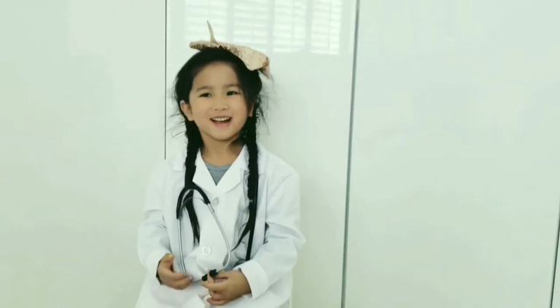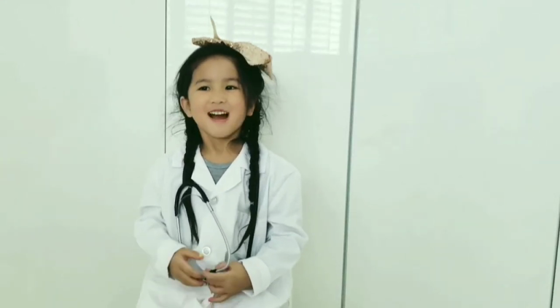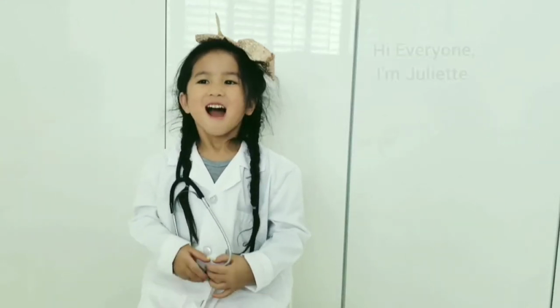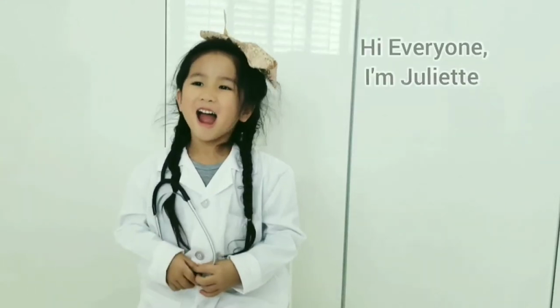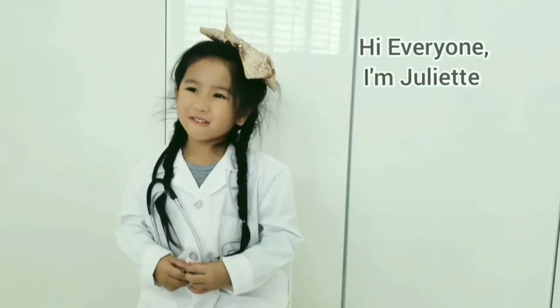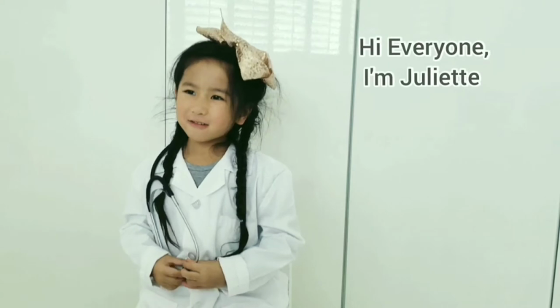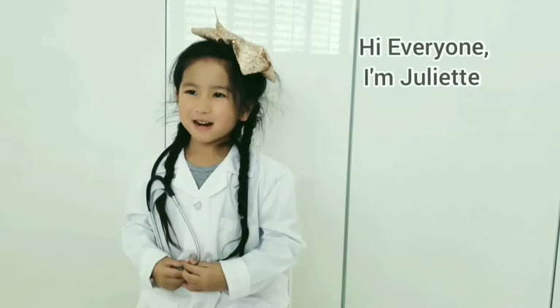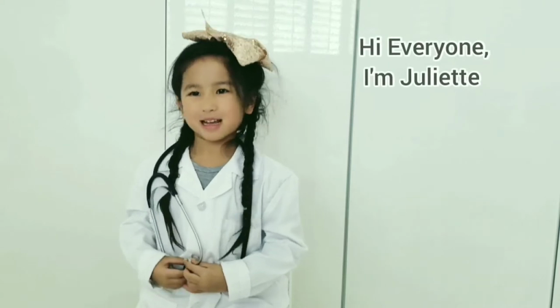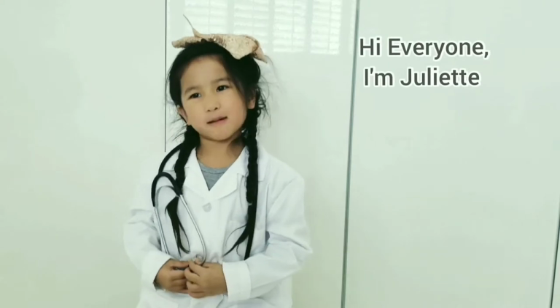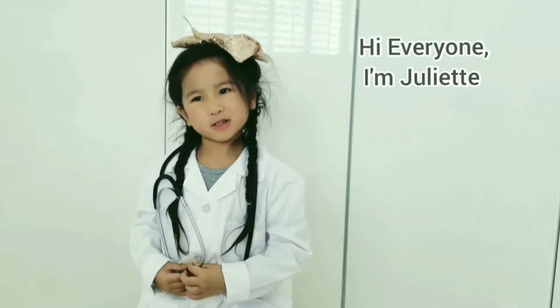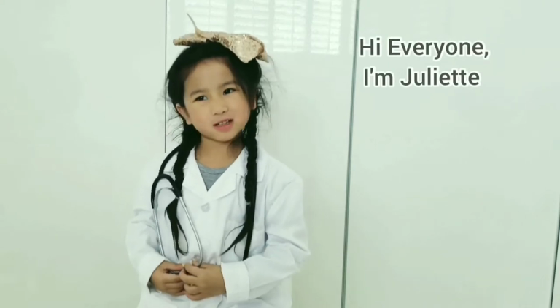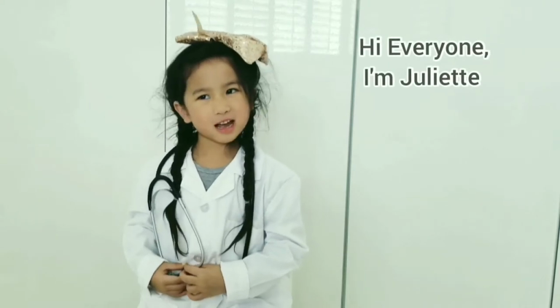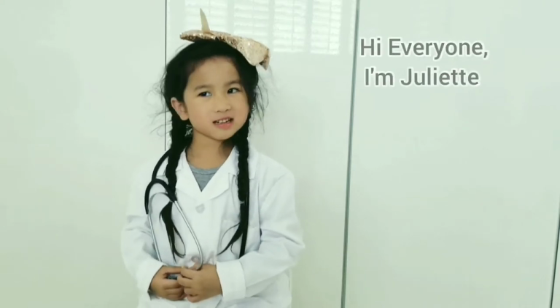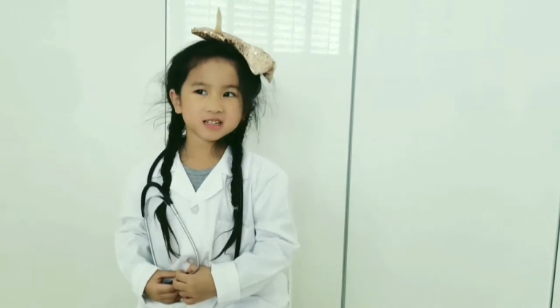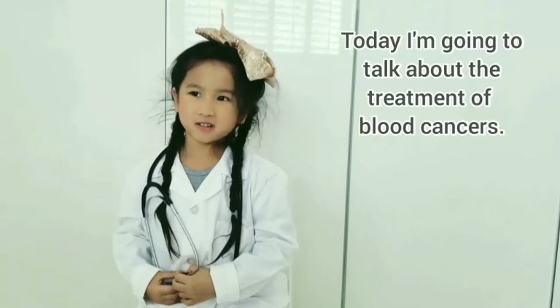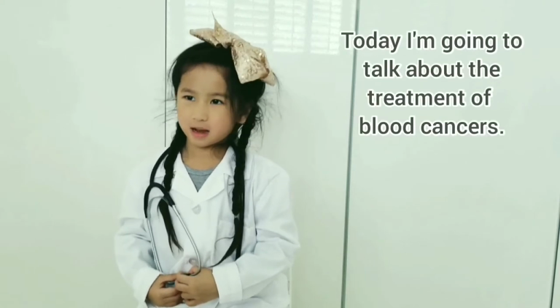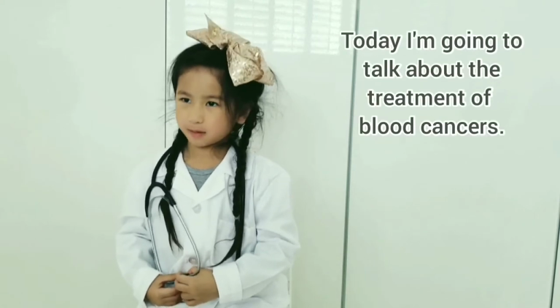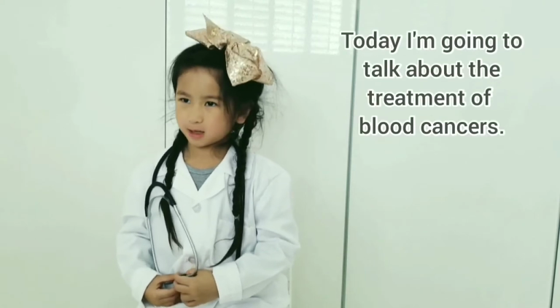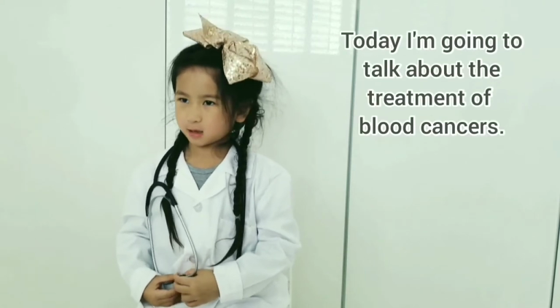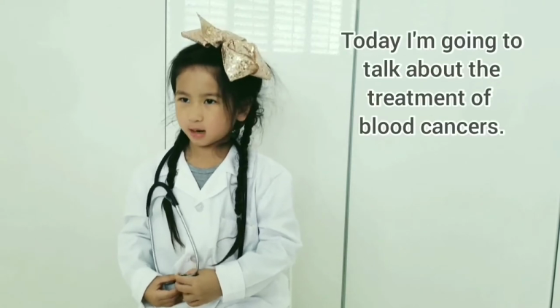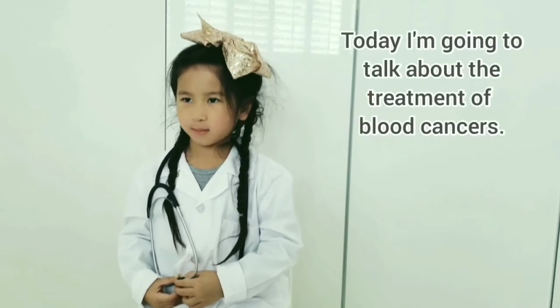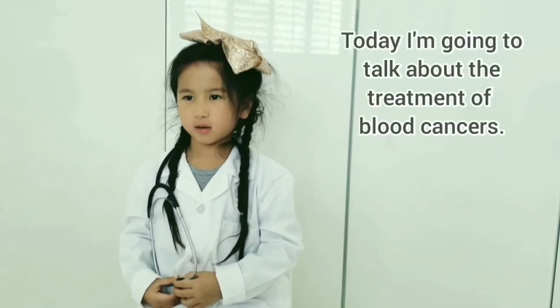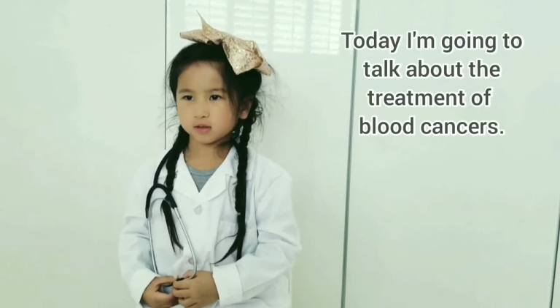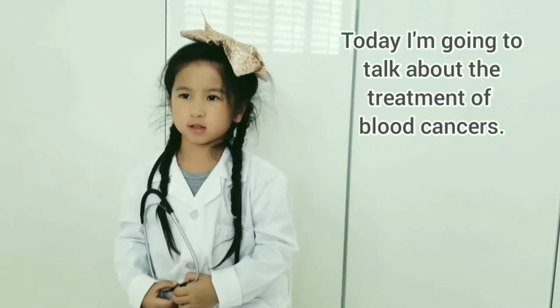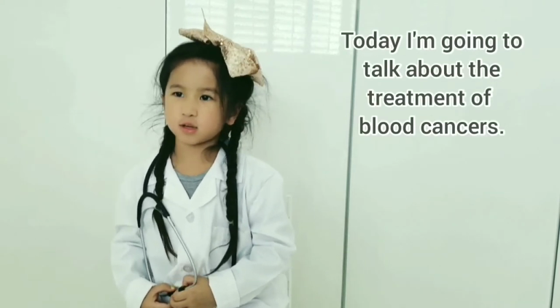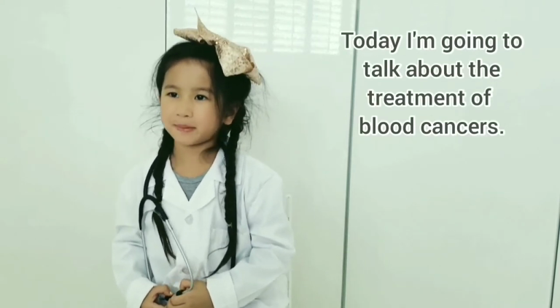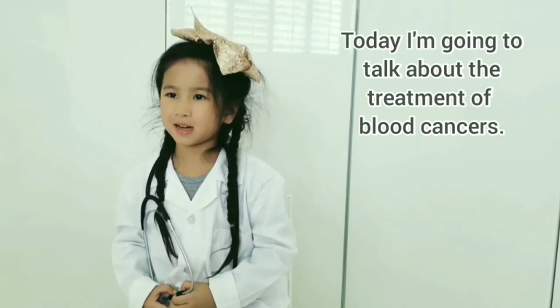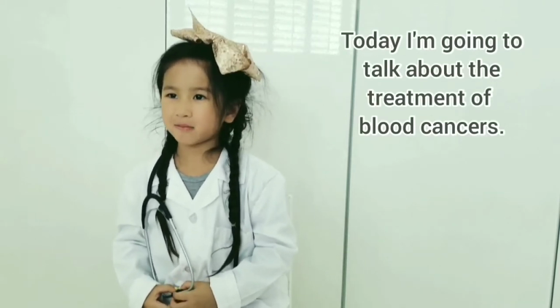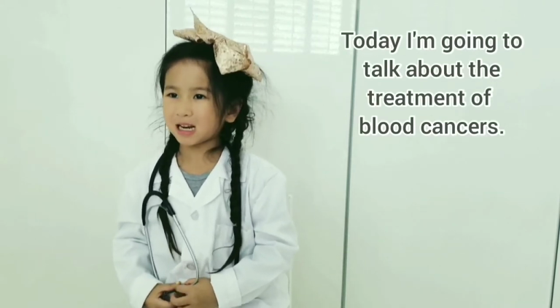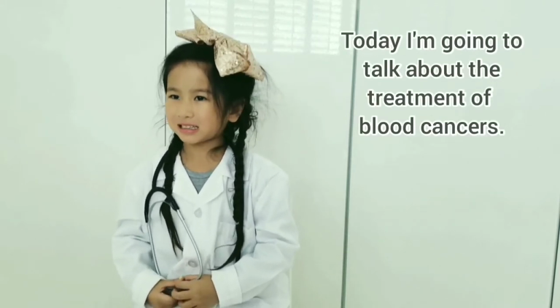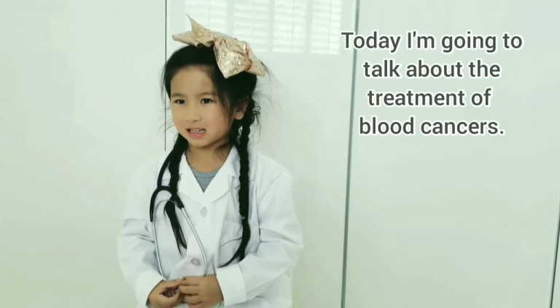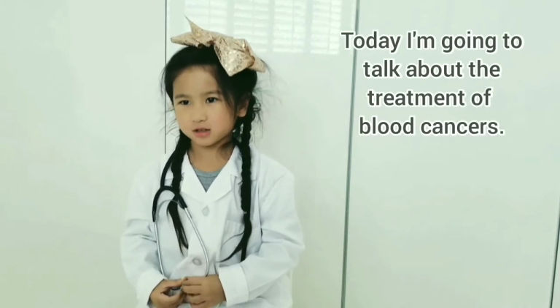Hi everyone, I'm Juliette. Today I'm going to talk about the treatment of blood cancers.